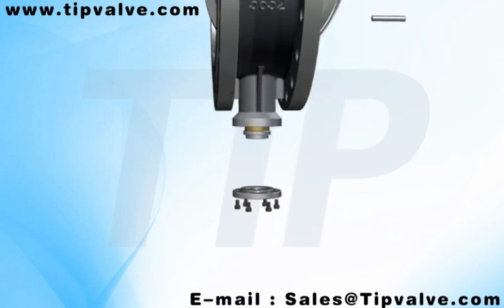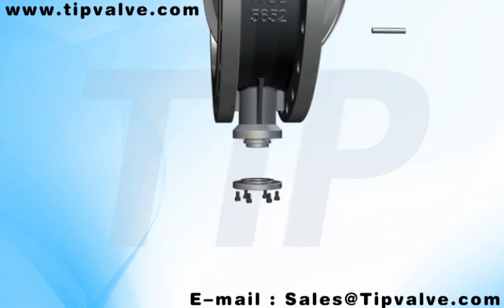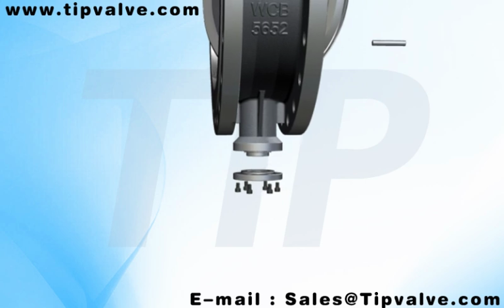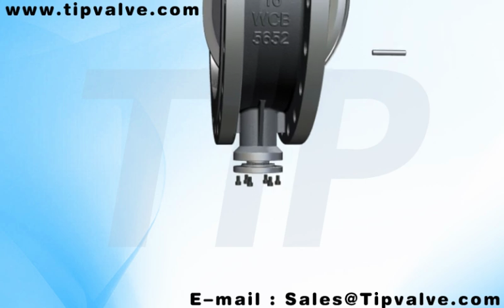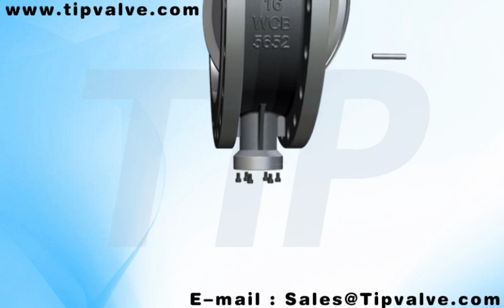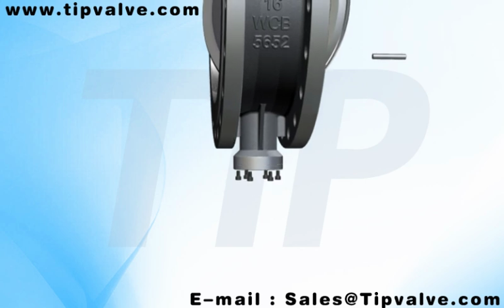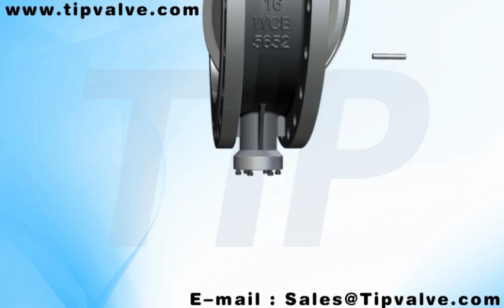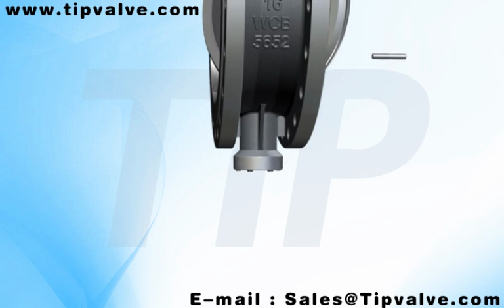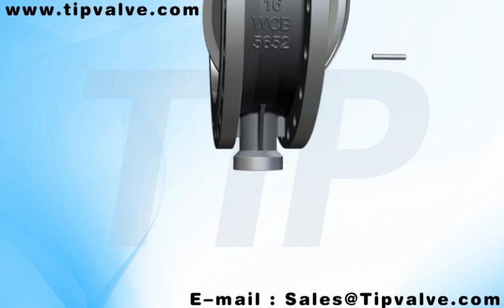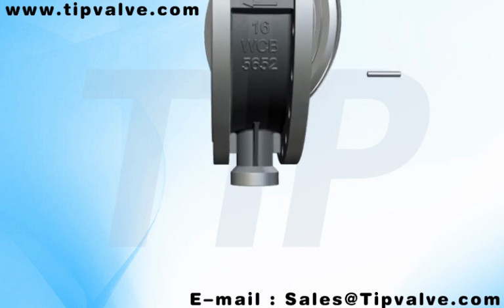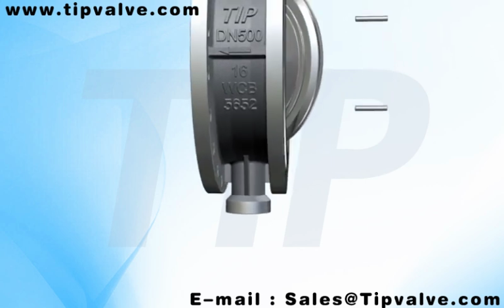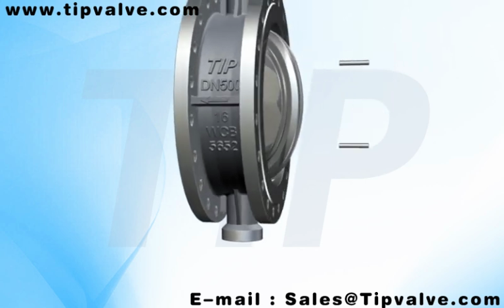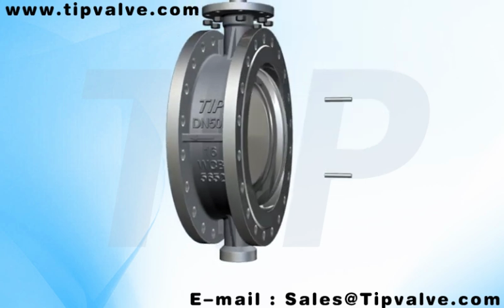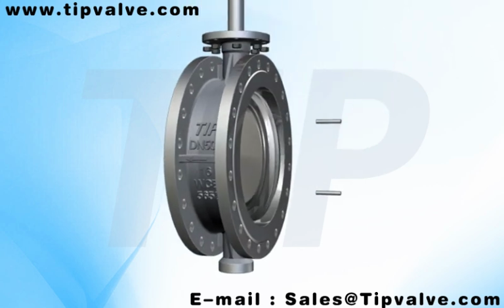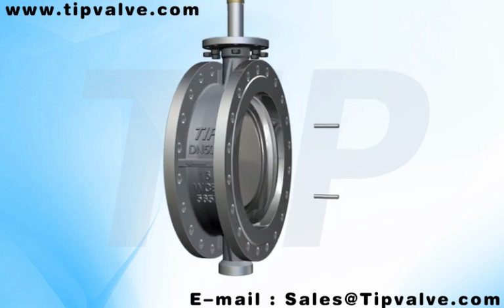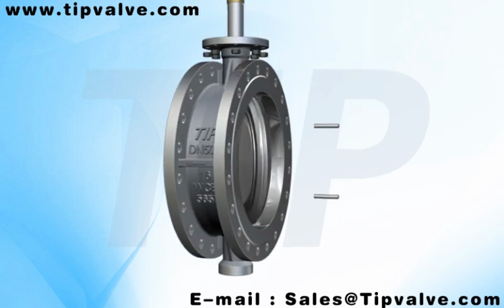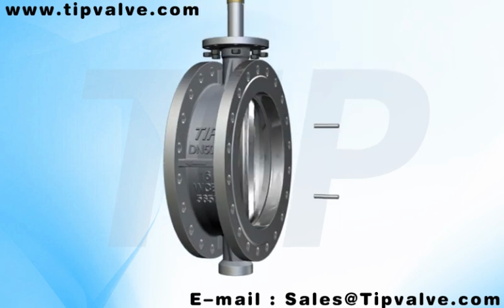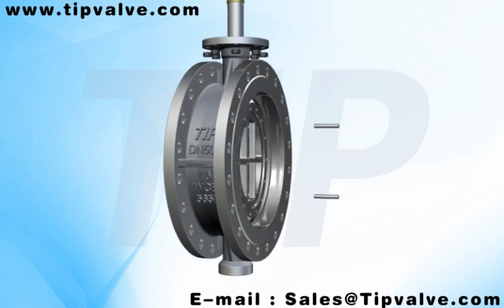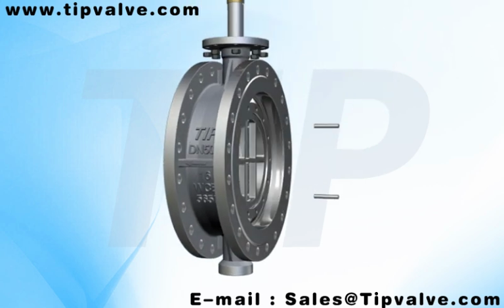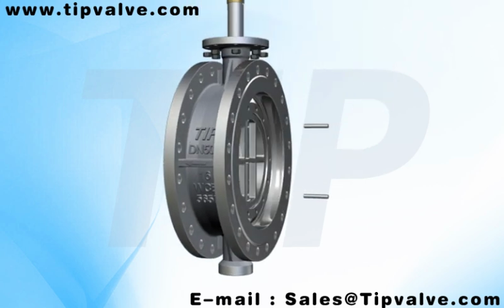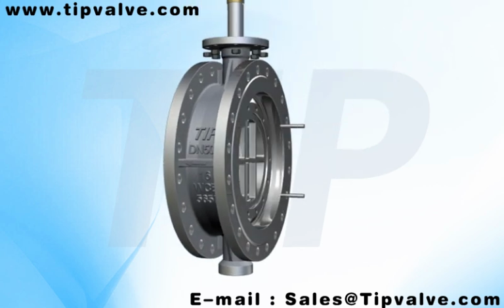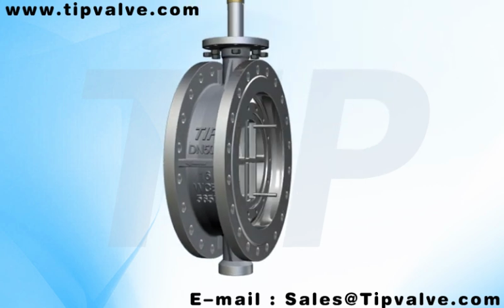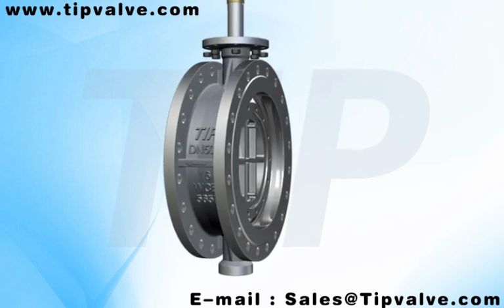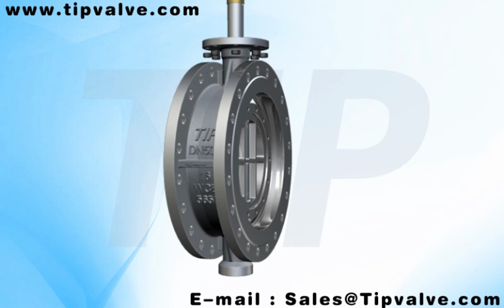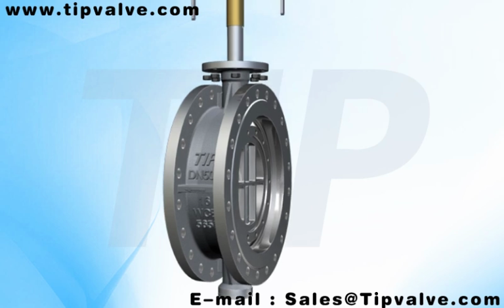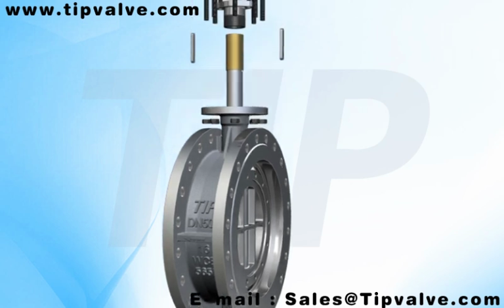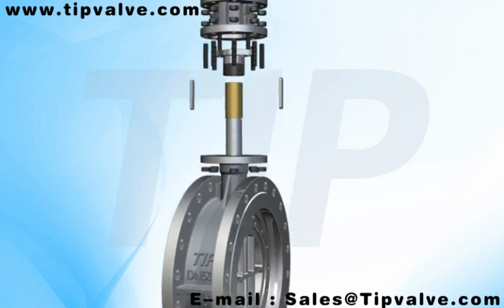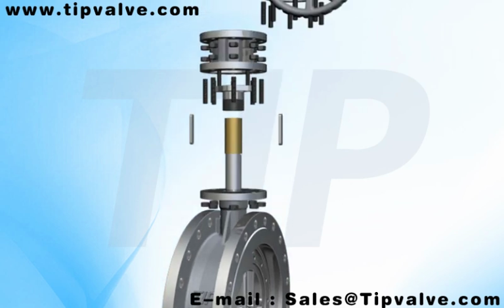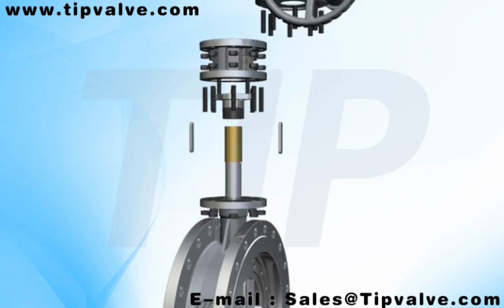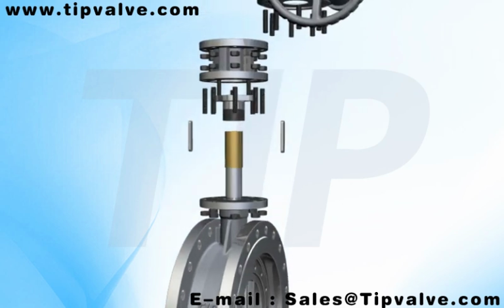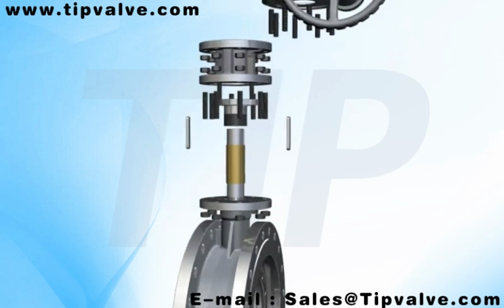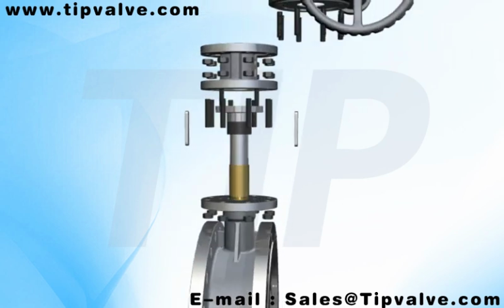The maximum size for the Triple 3D Triple Offset Bi-Directional Hard-Seal Butterfly Valve is DN 3000 so far.